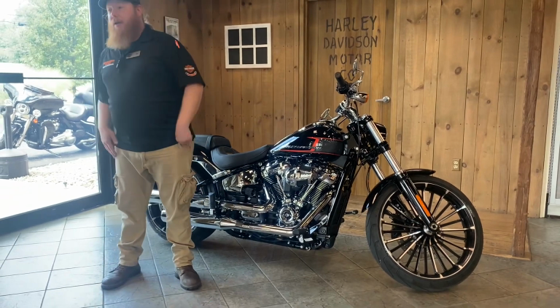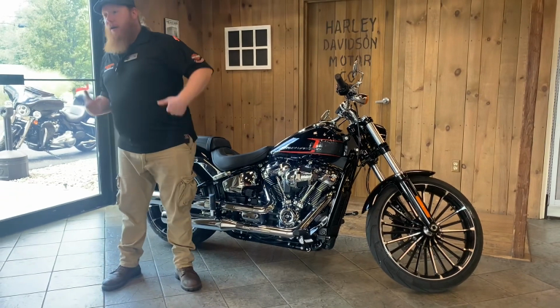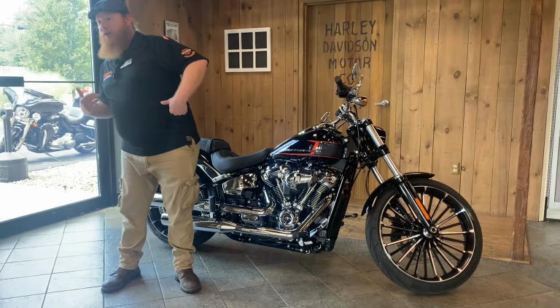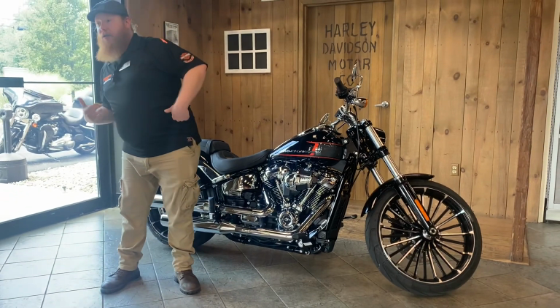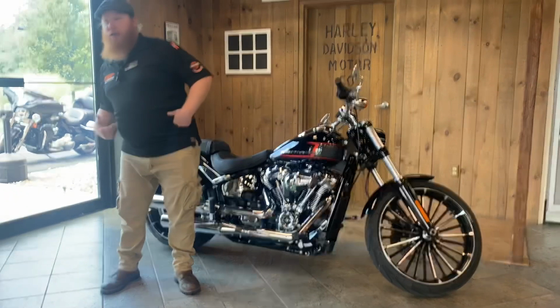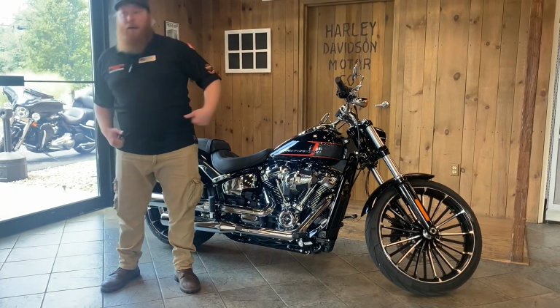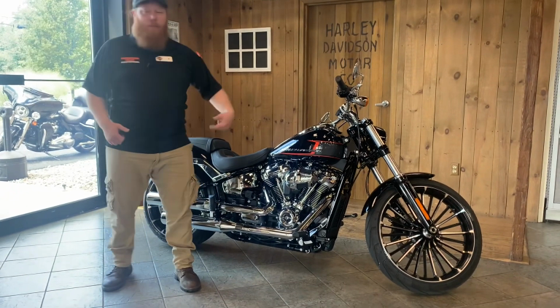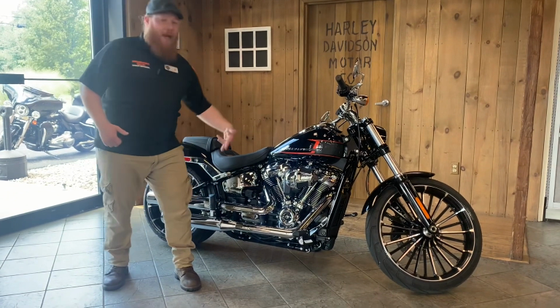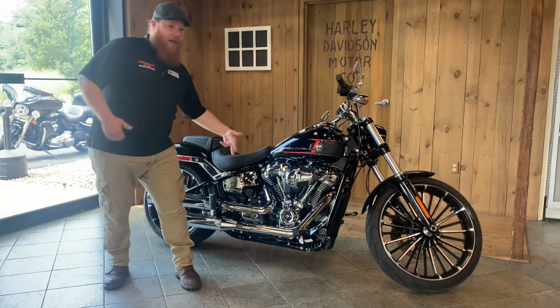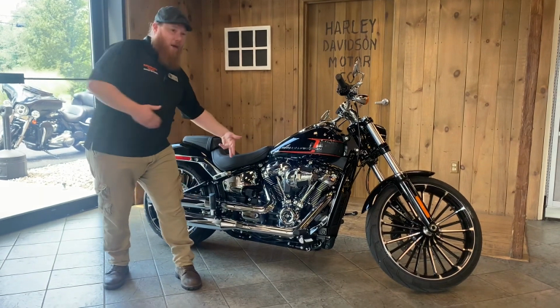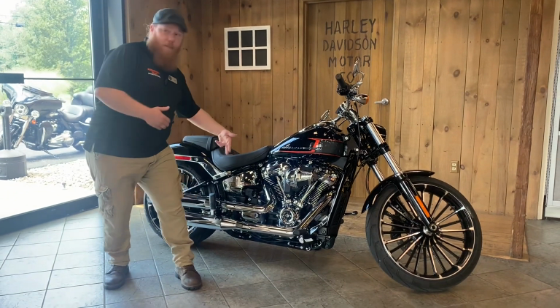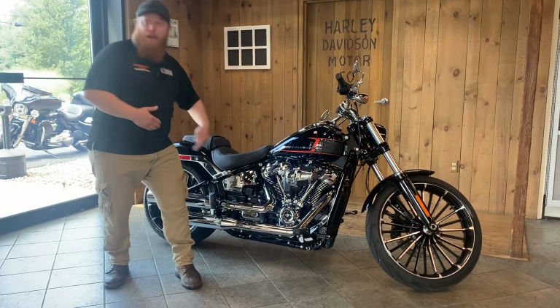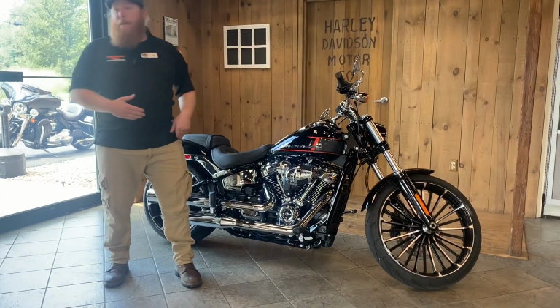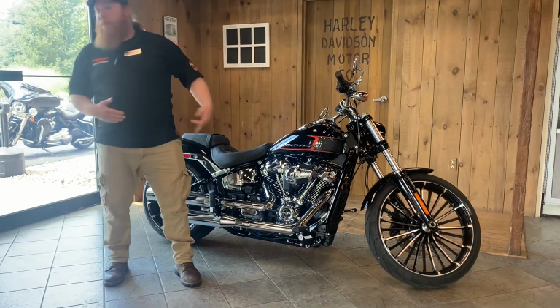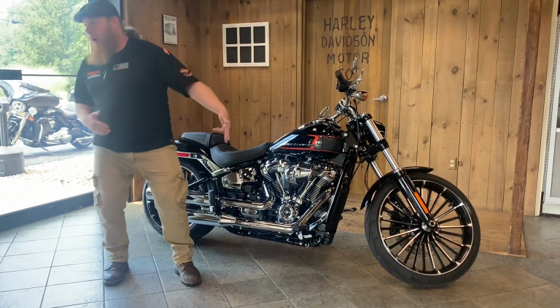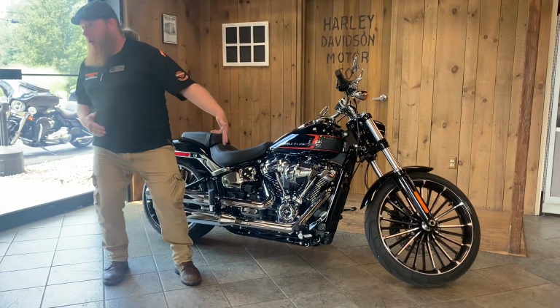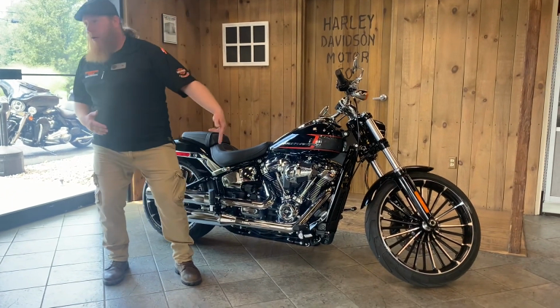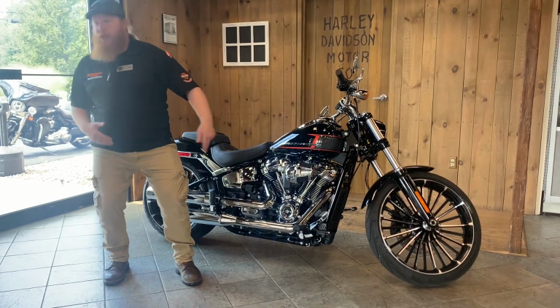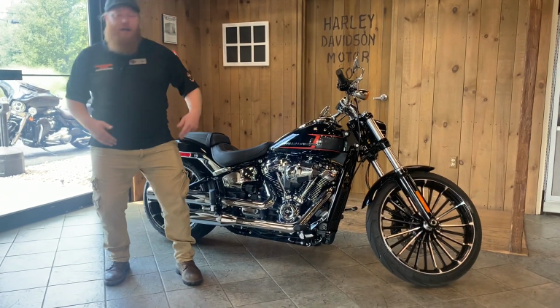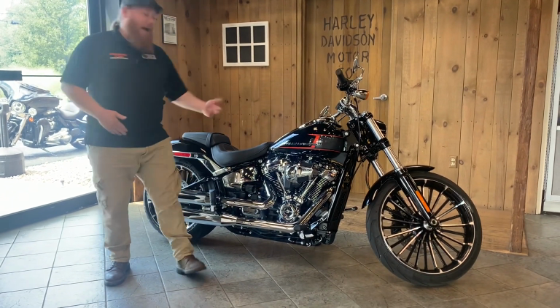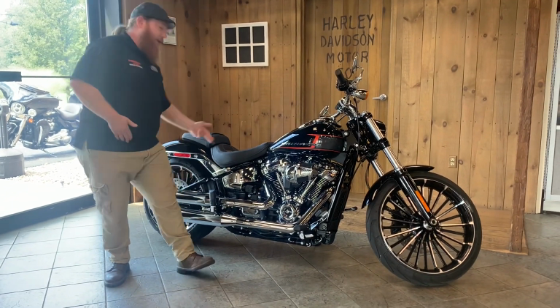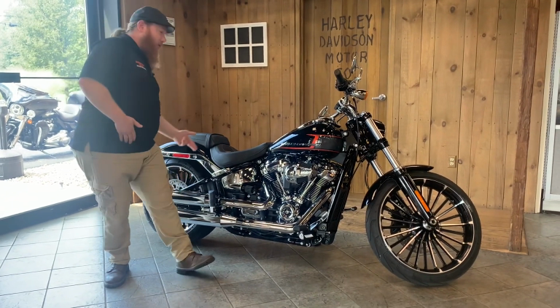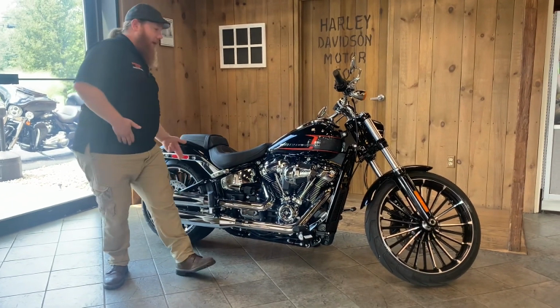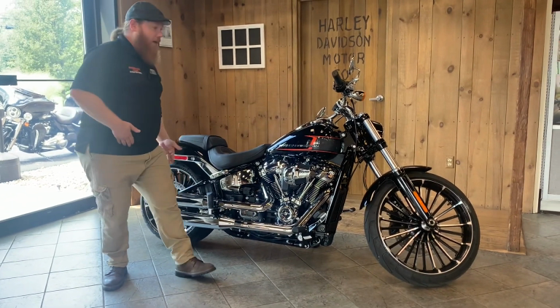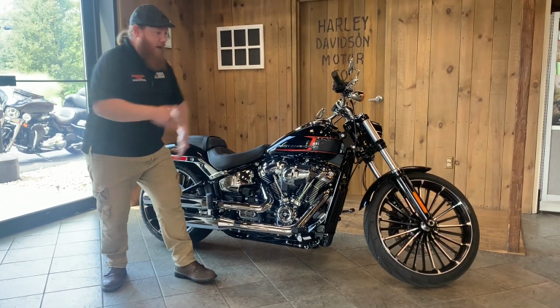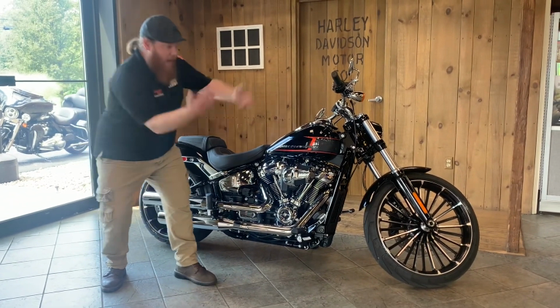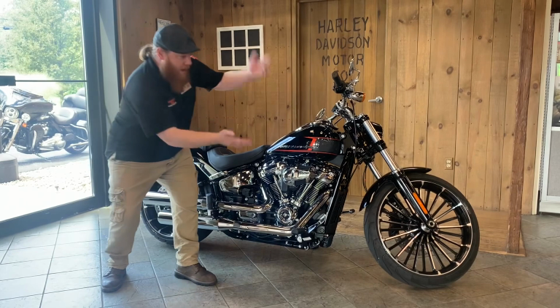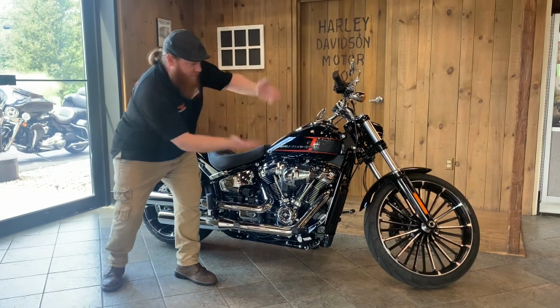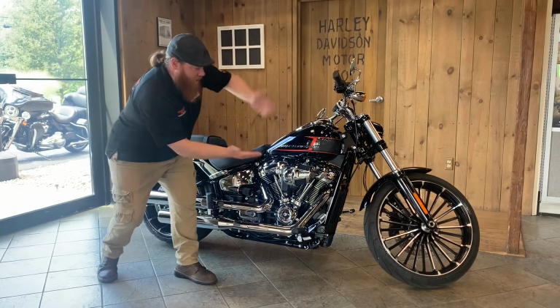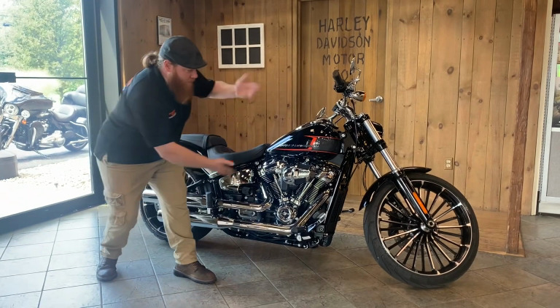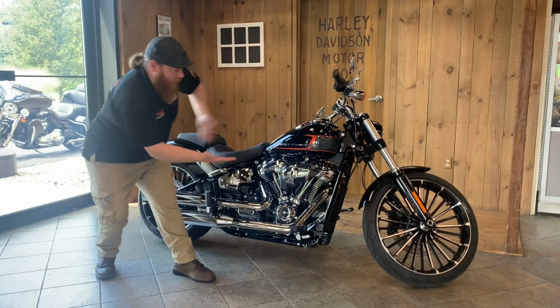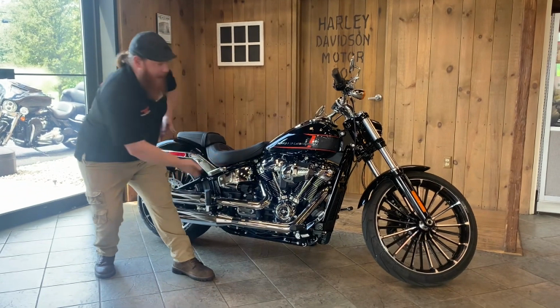Colors for this year: black denim, Baja orange, Atlas silver metallic, and vivid black.